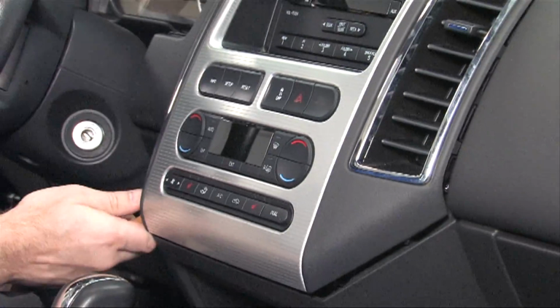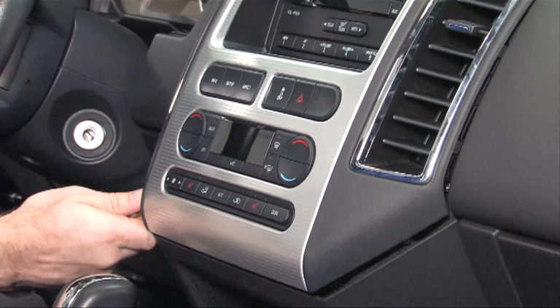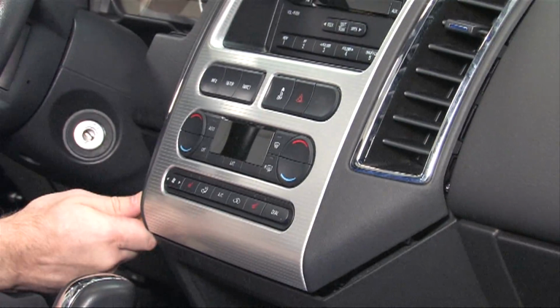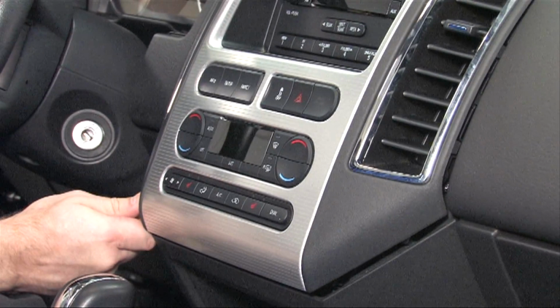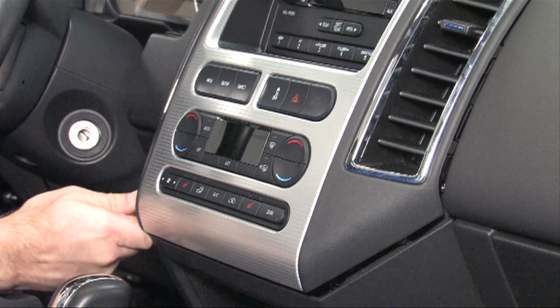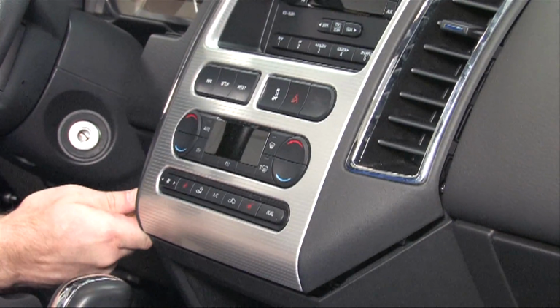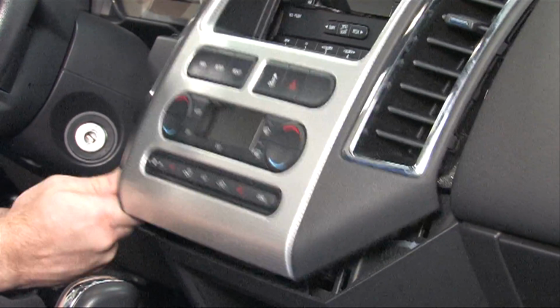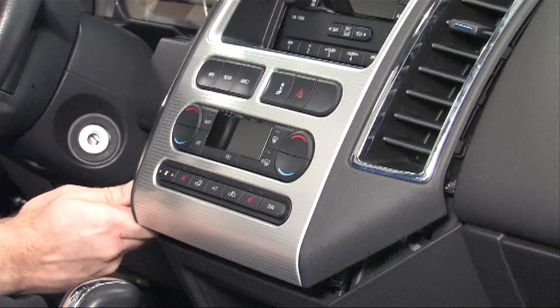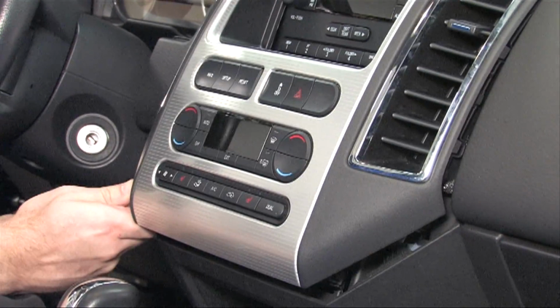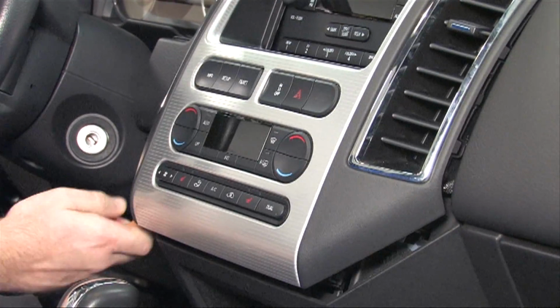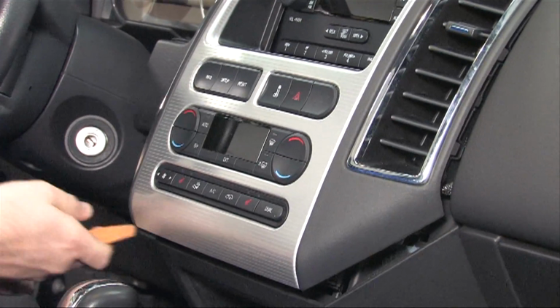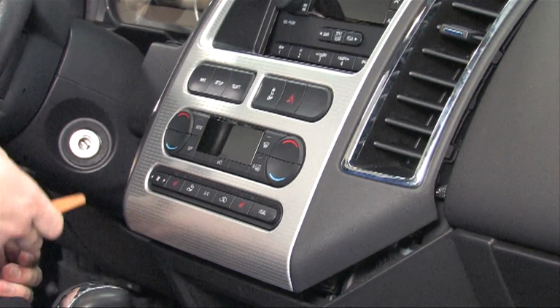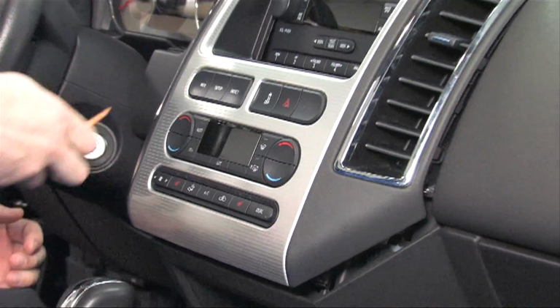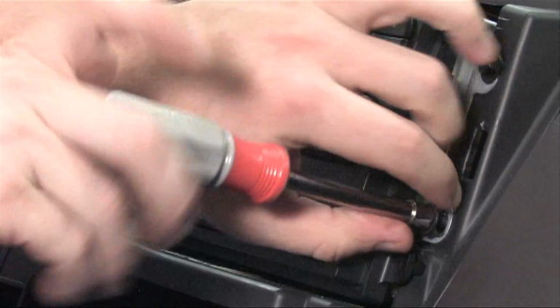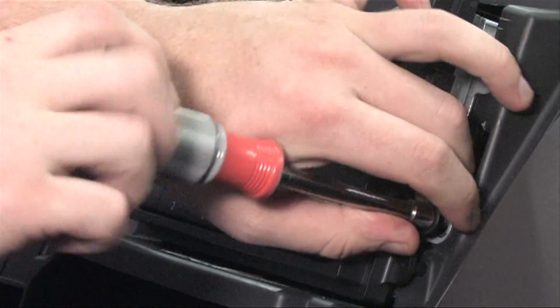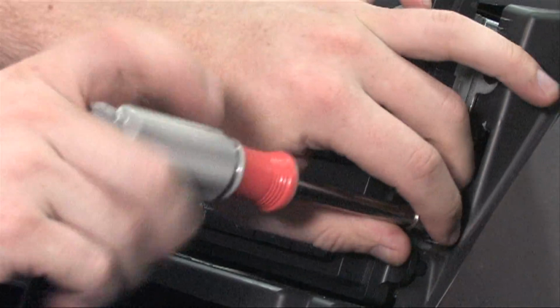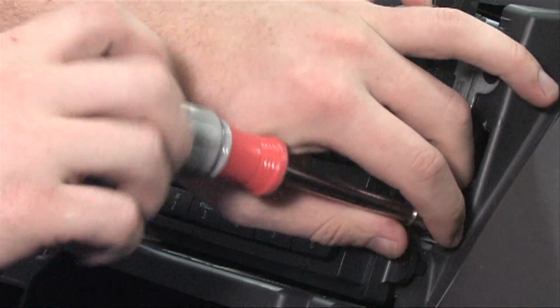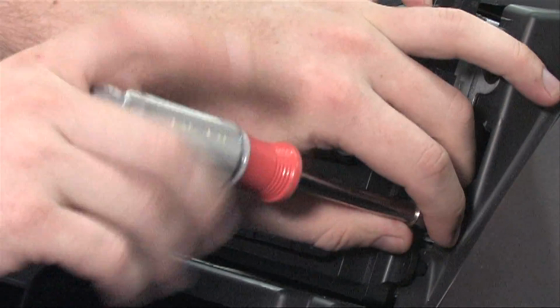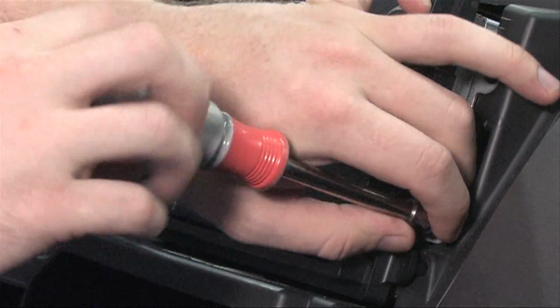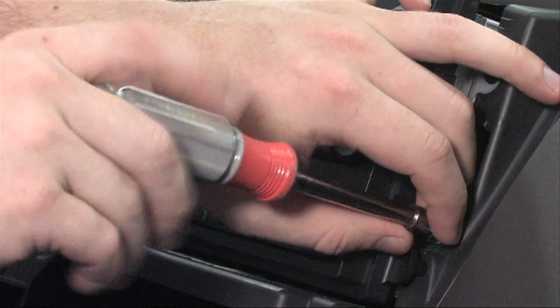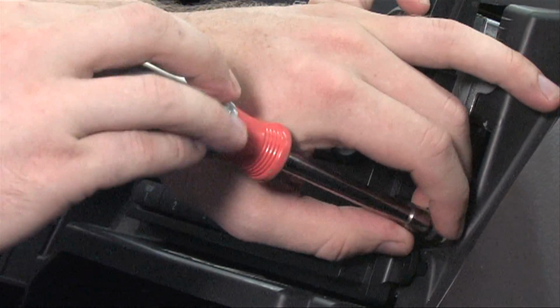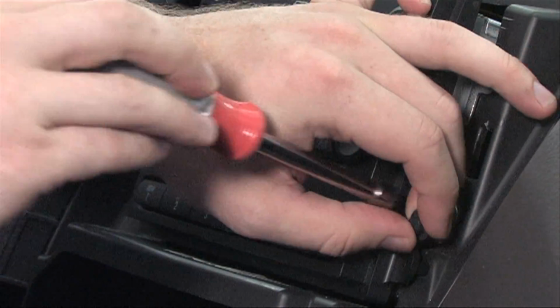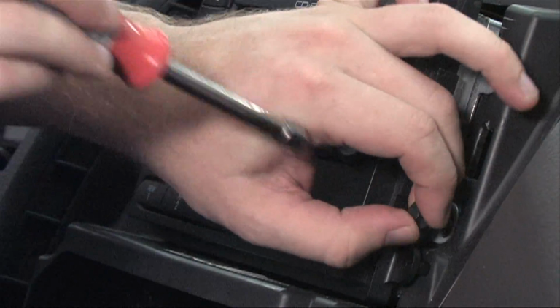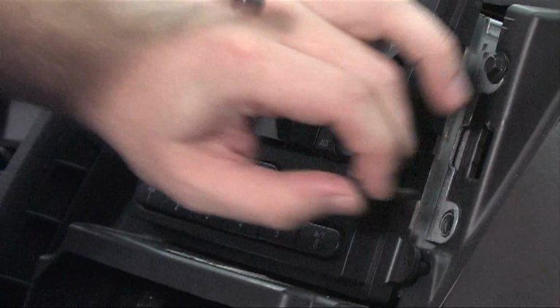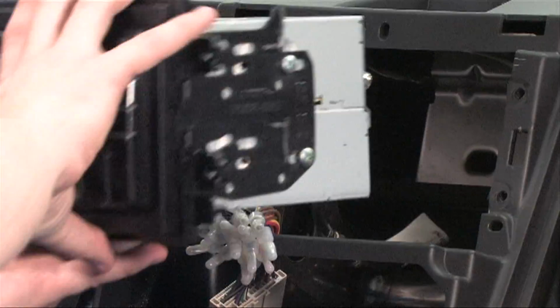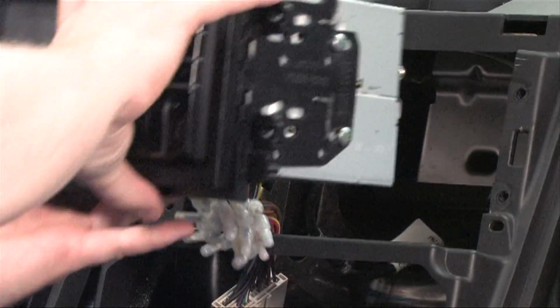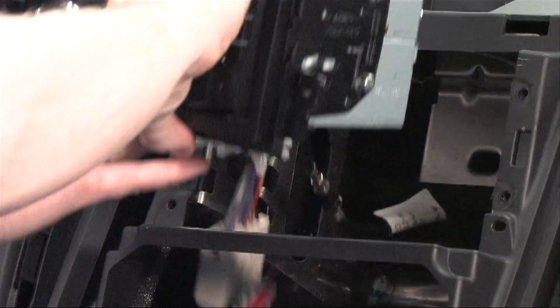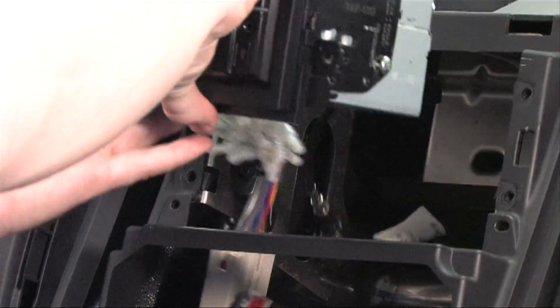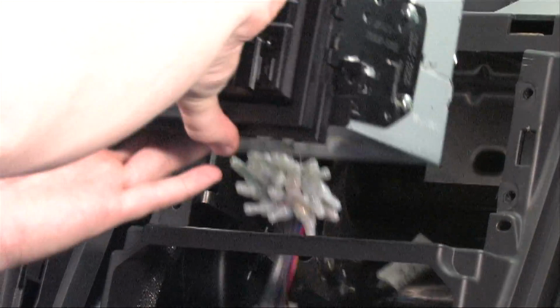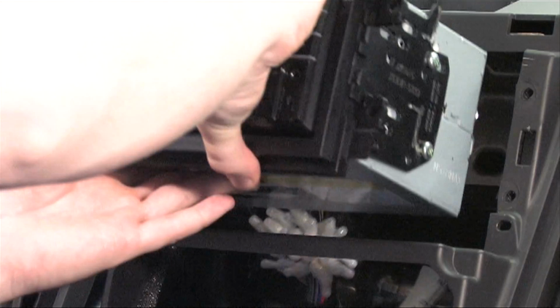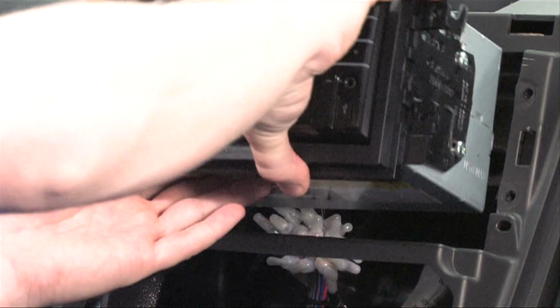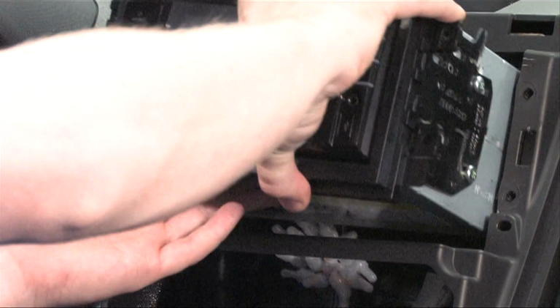Welcome to Geek Squad Installs. Today we're going to show you how to install a car deck.